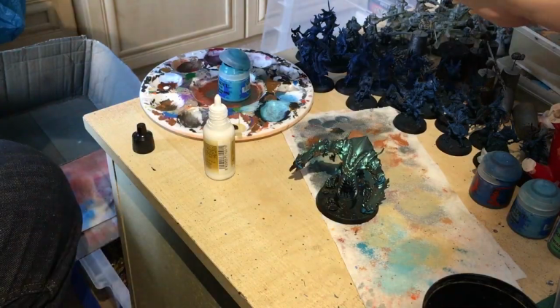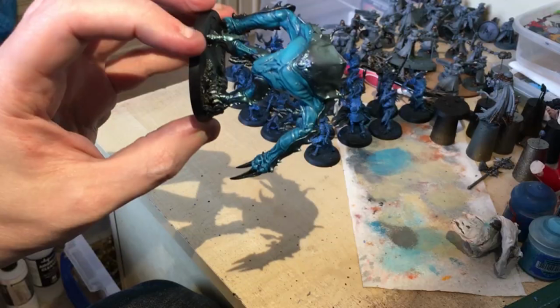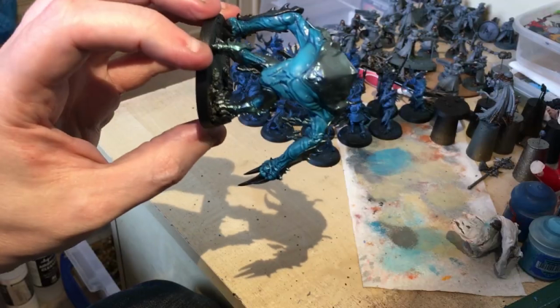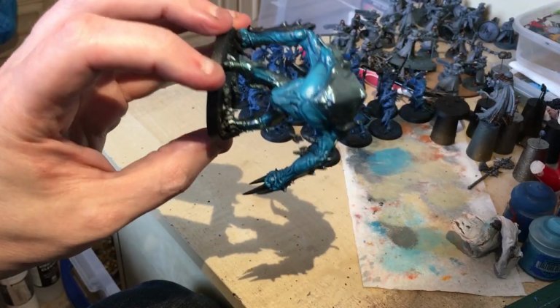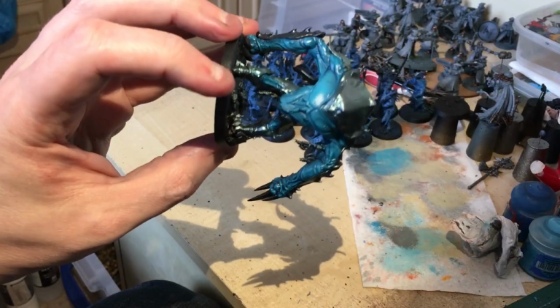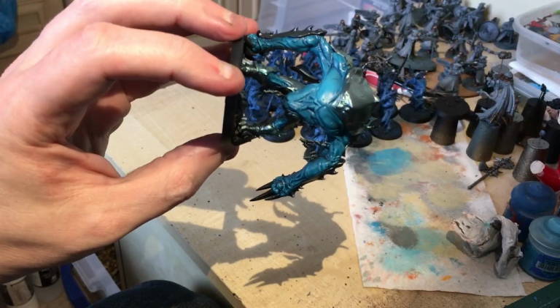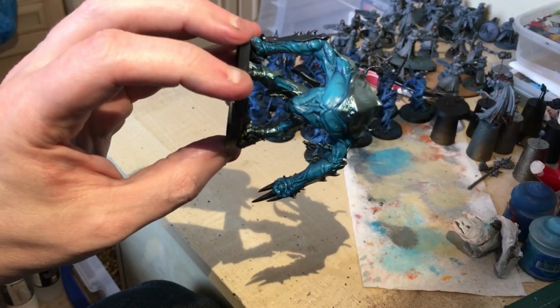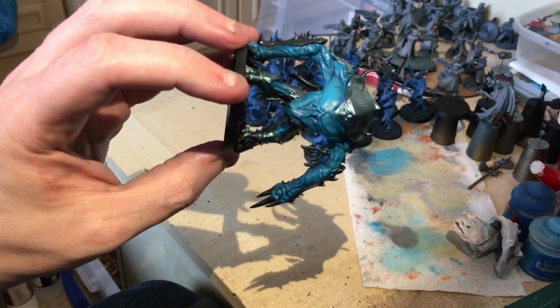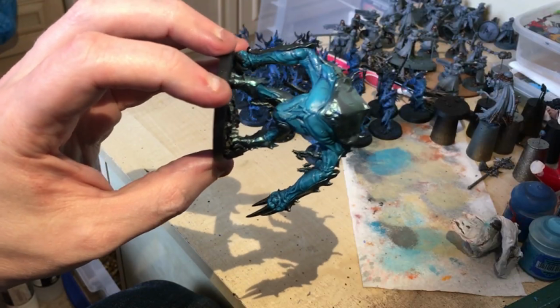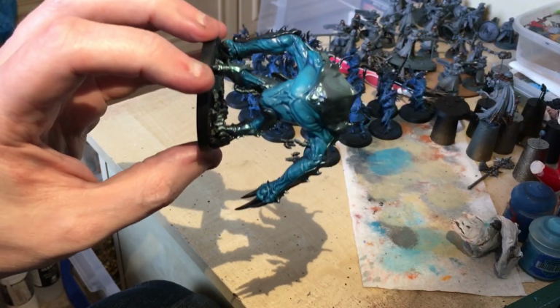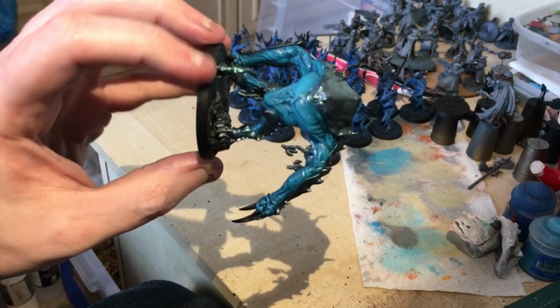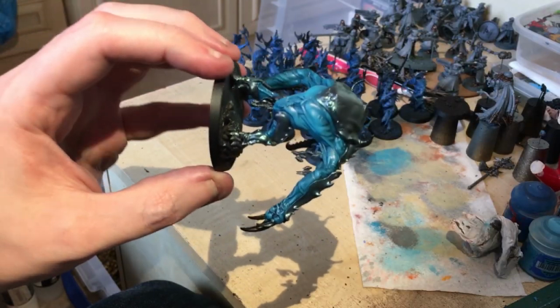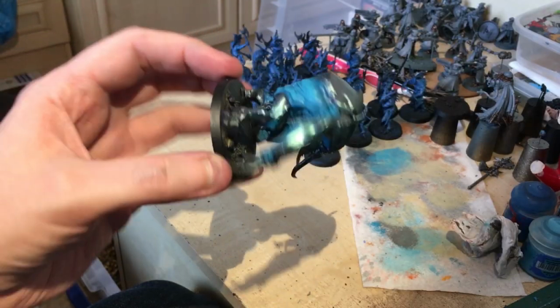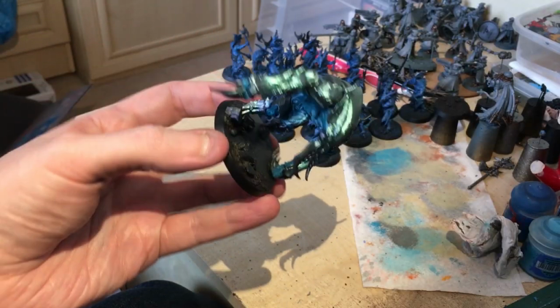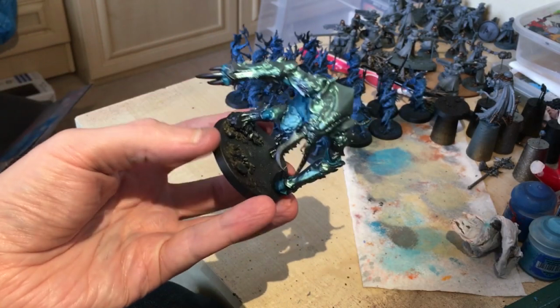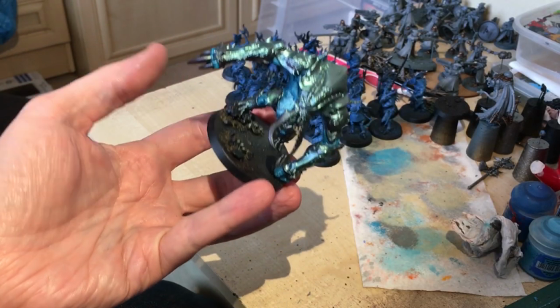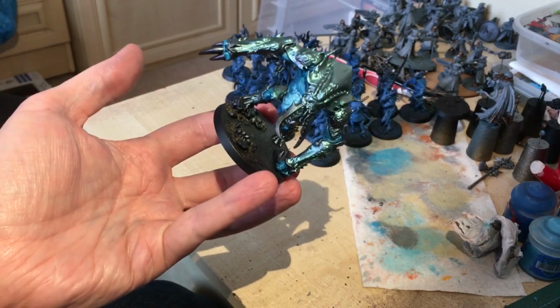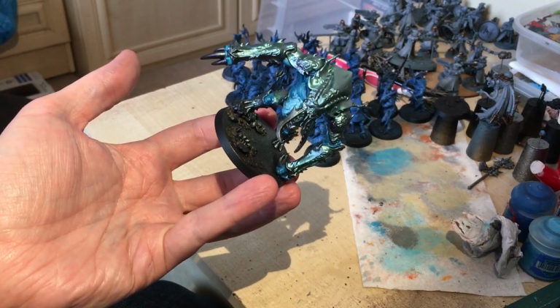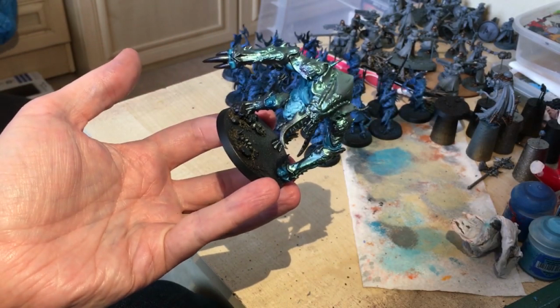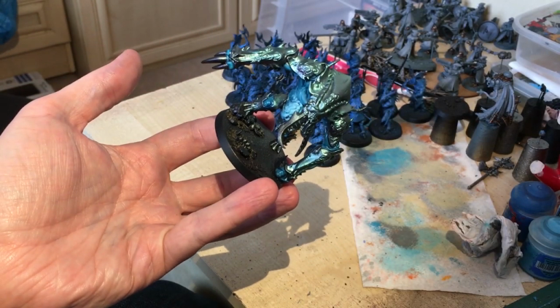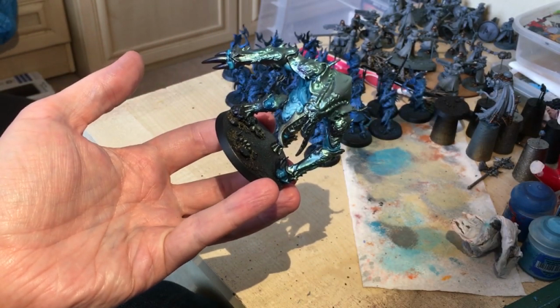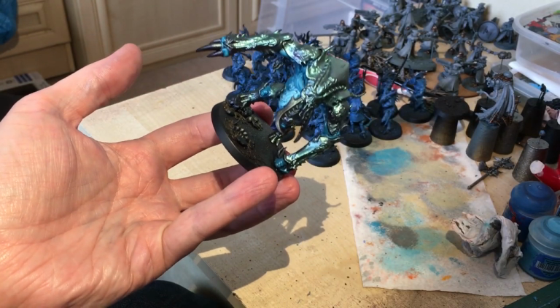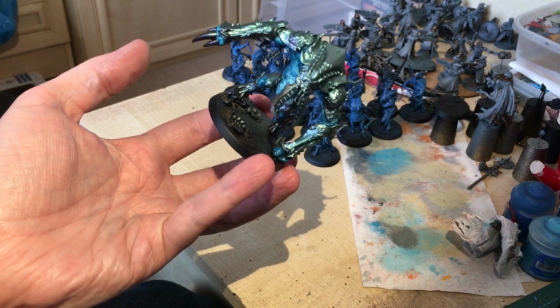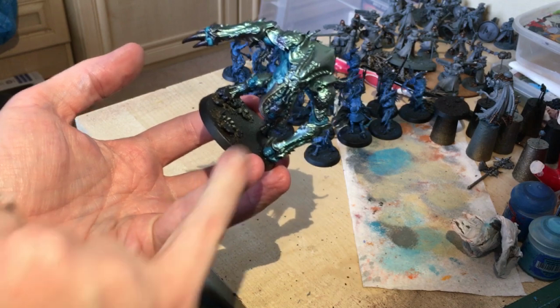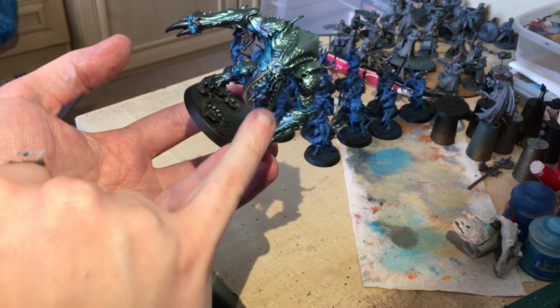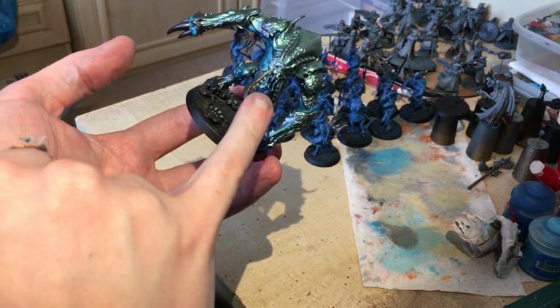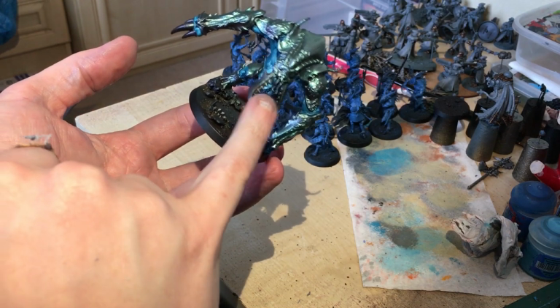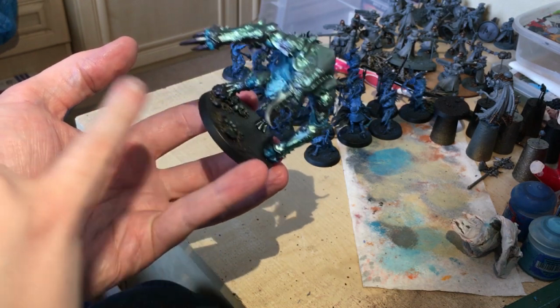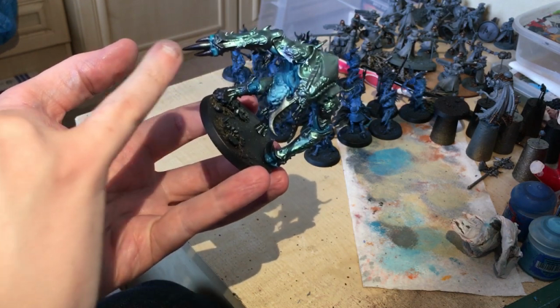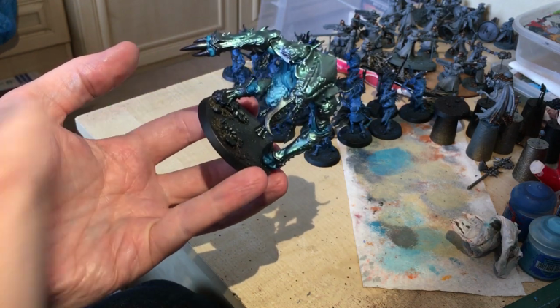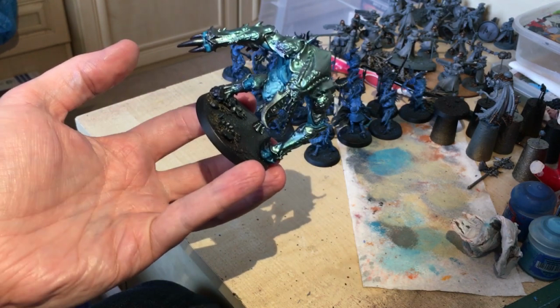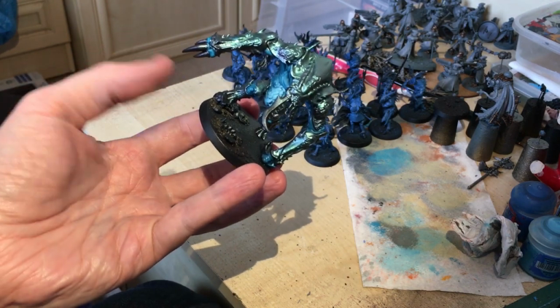So the dry brush has been done. Makes it look quite nice. And the next step — we're going to paint the mandibles and the claws.